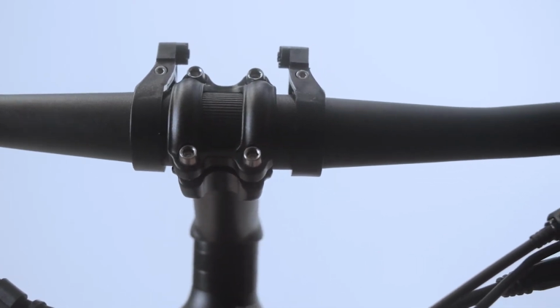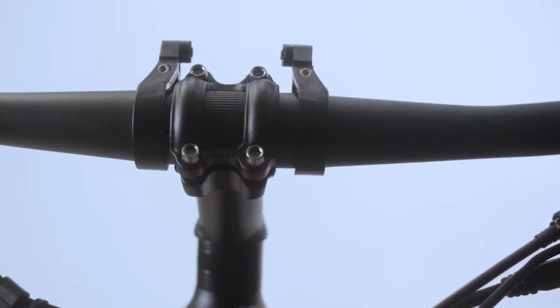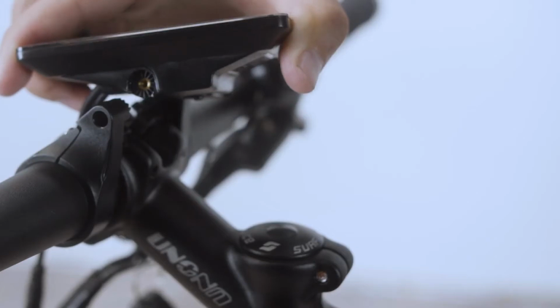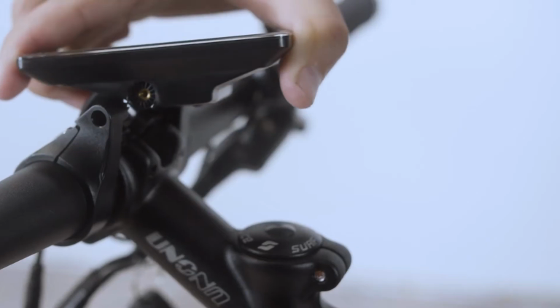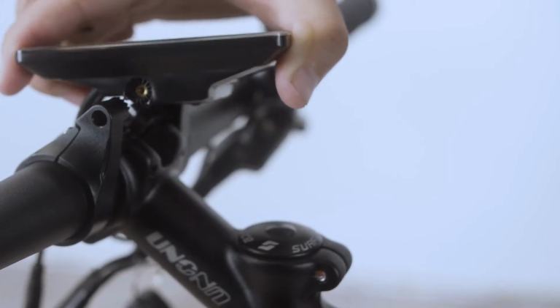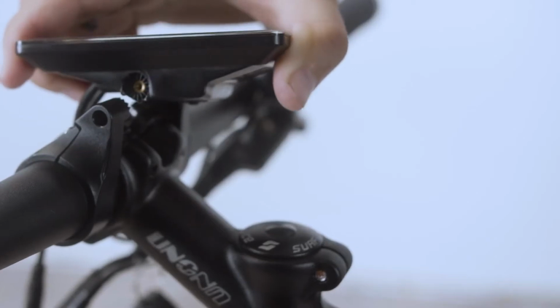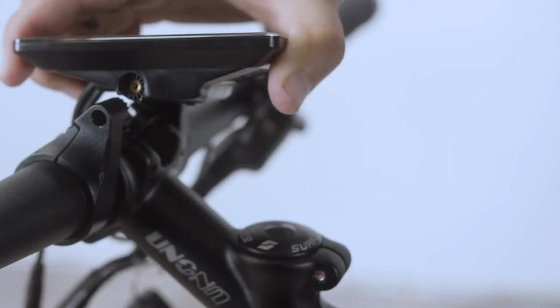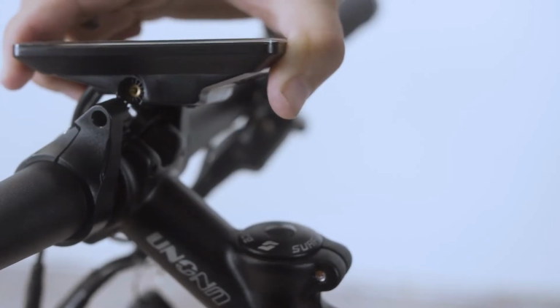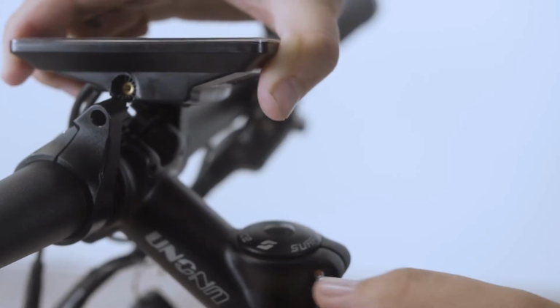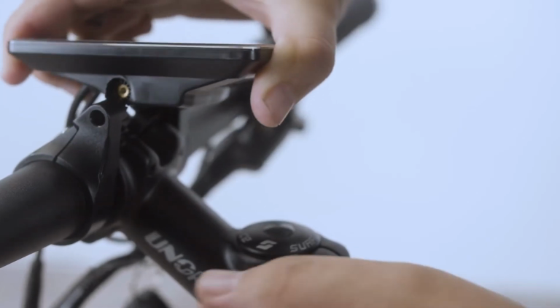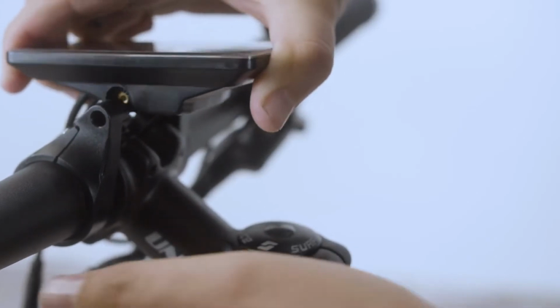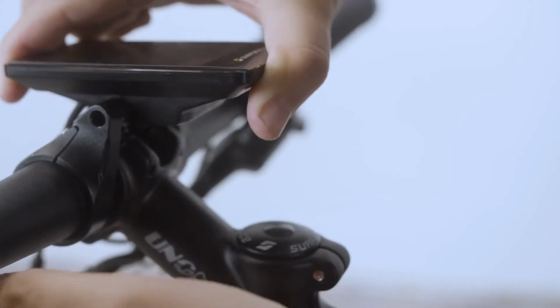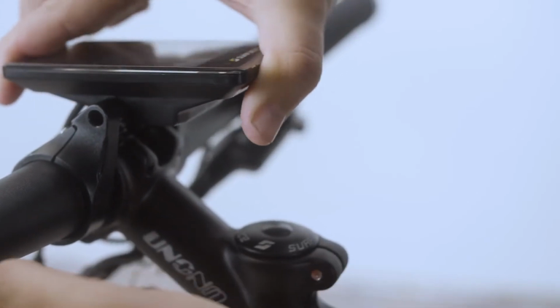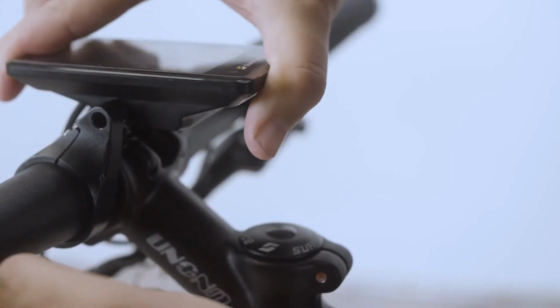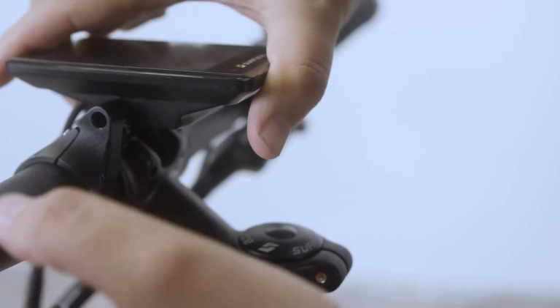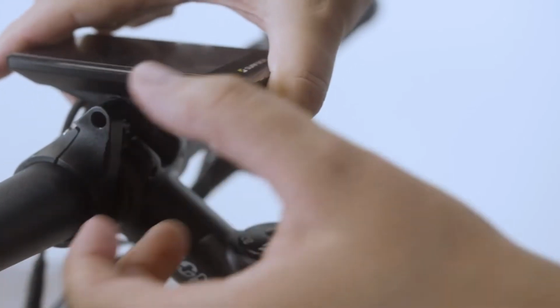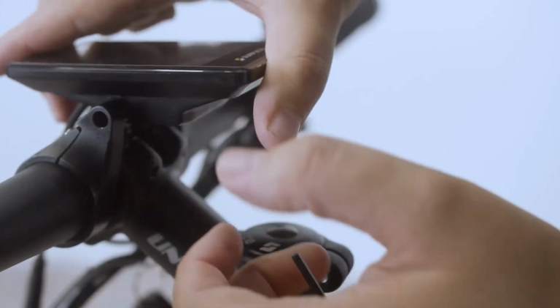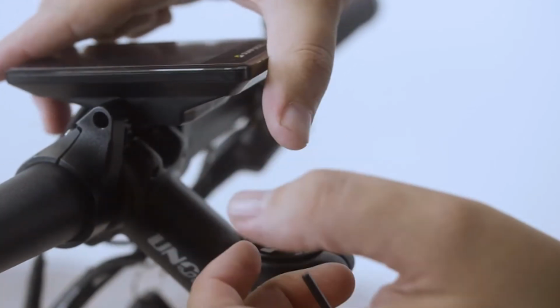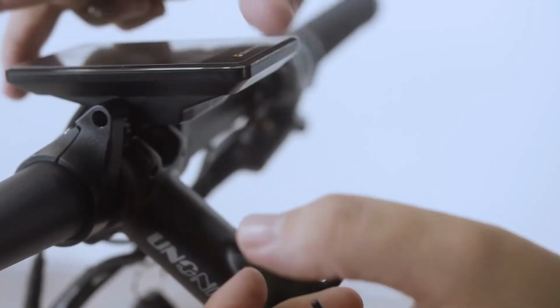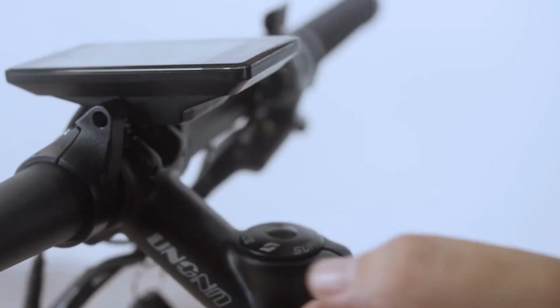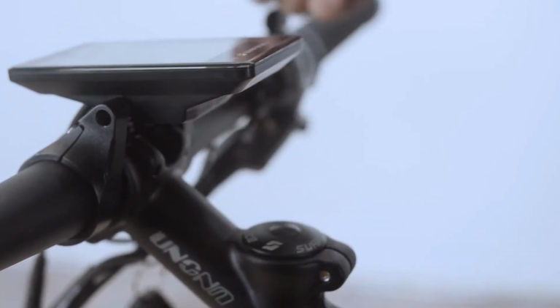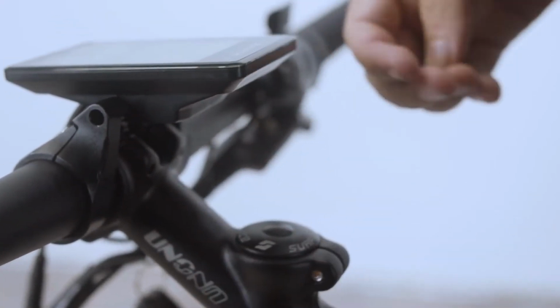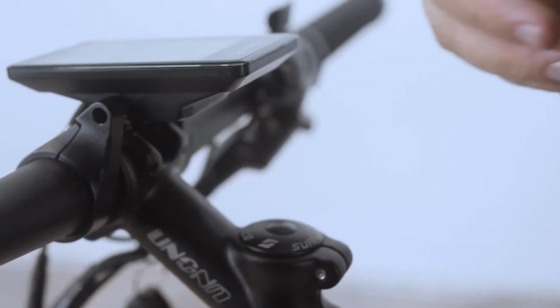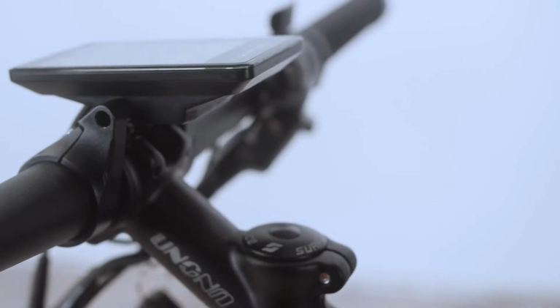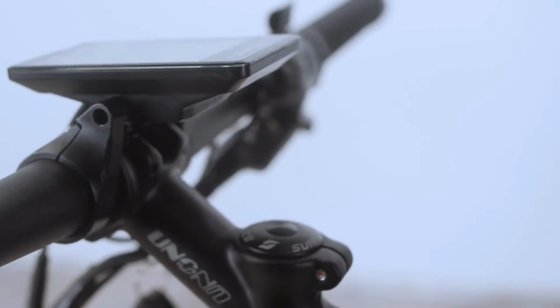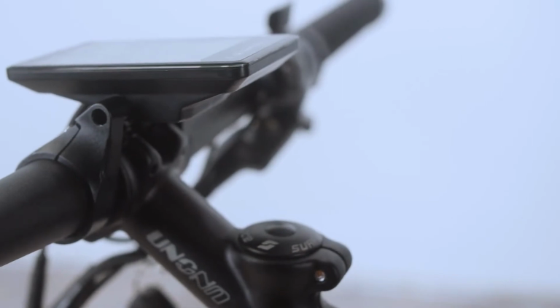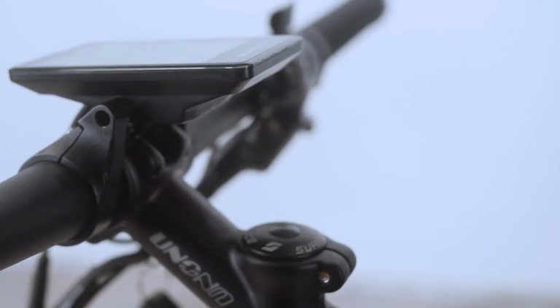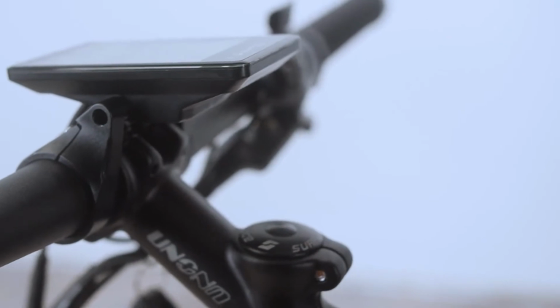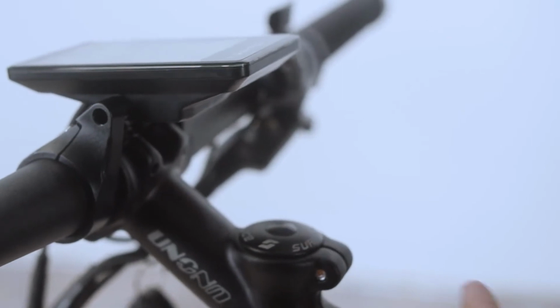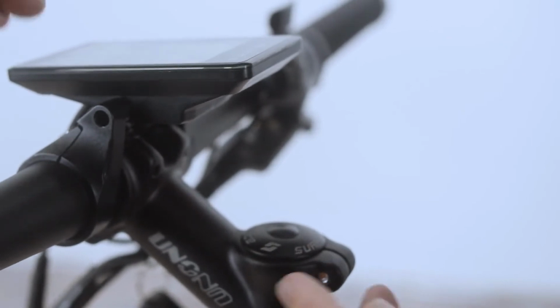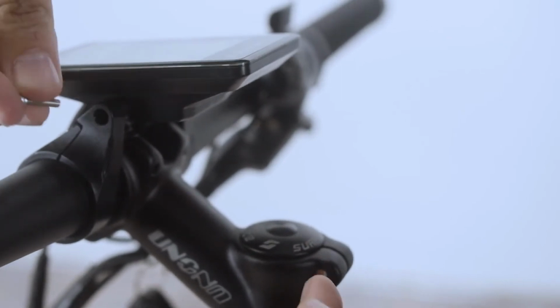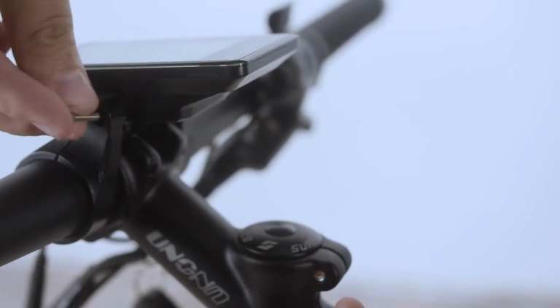If you removed the monitor, remount it and screw in the Allen bolts.